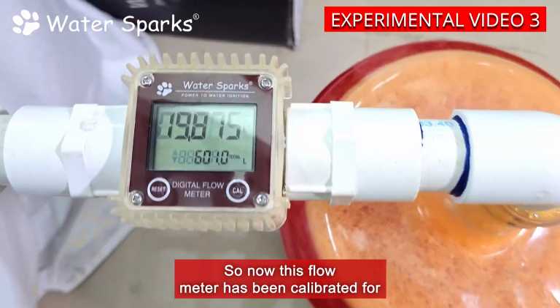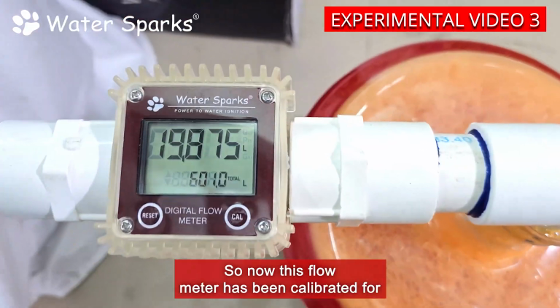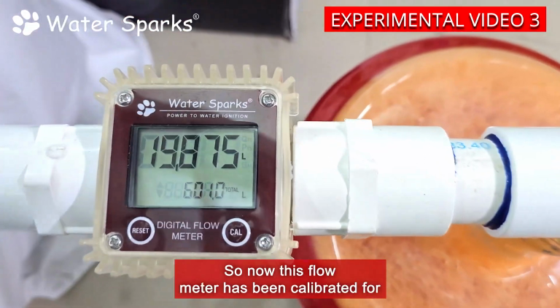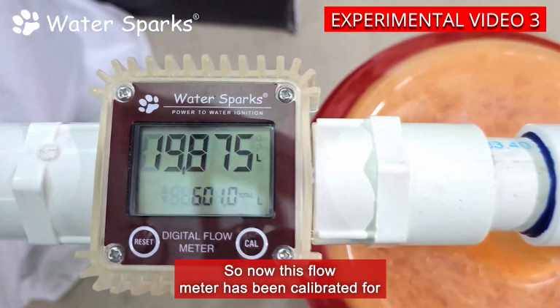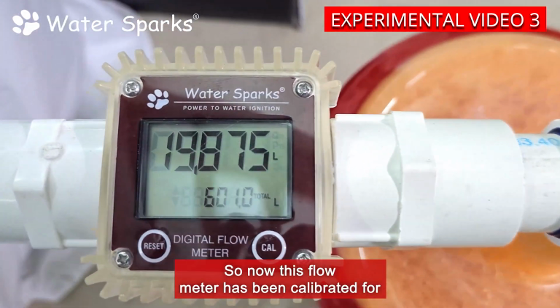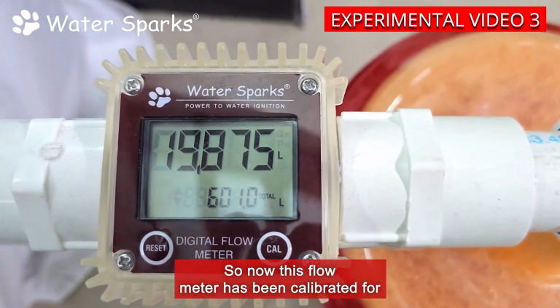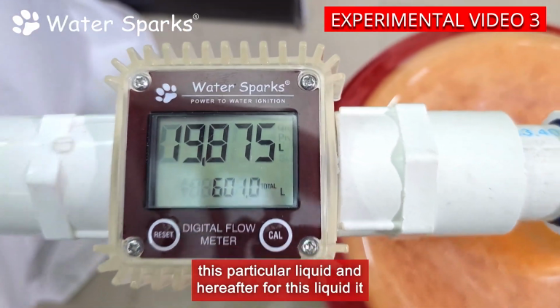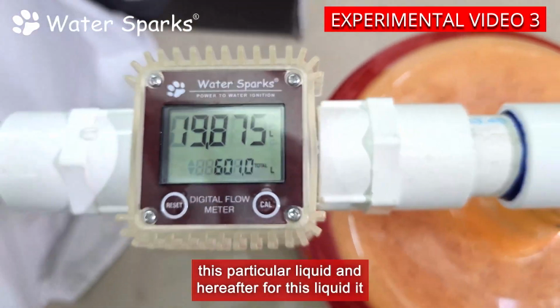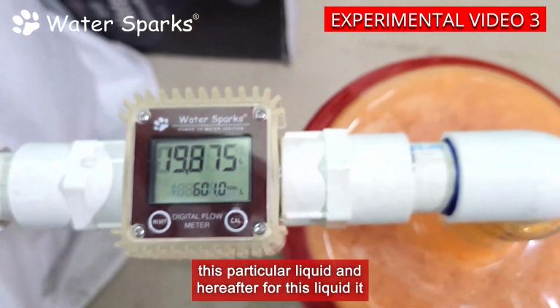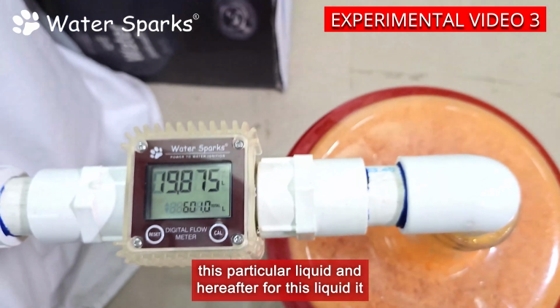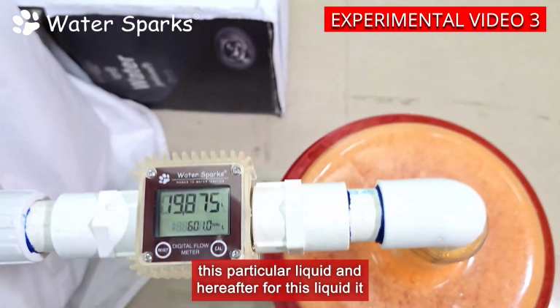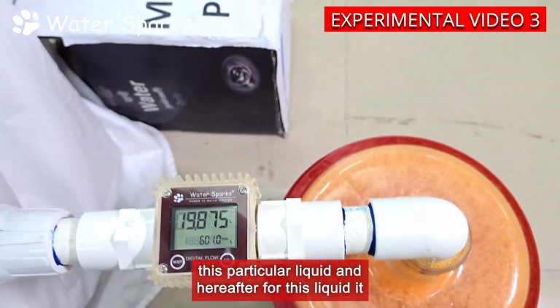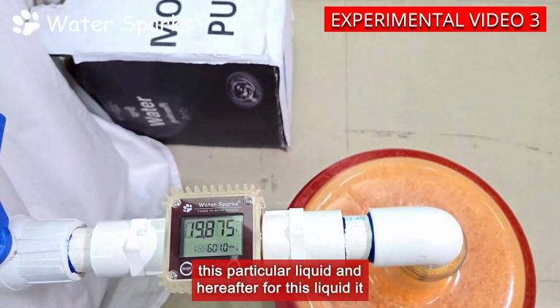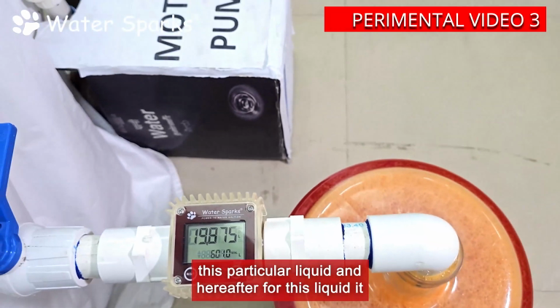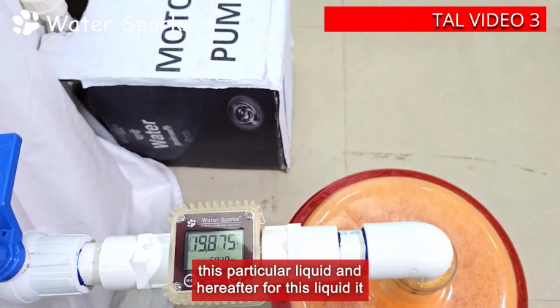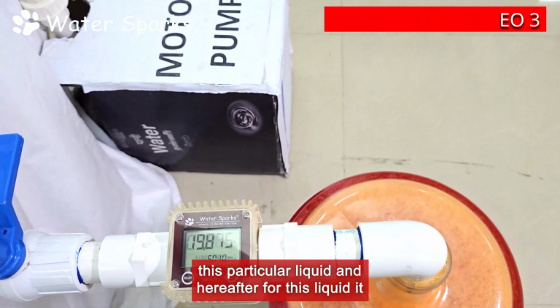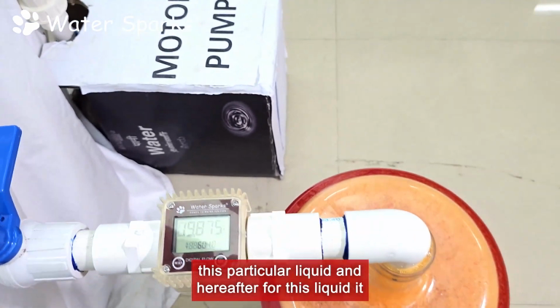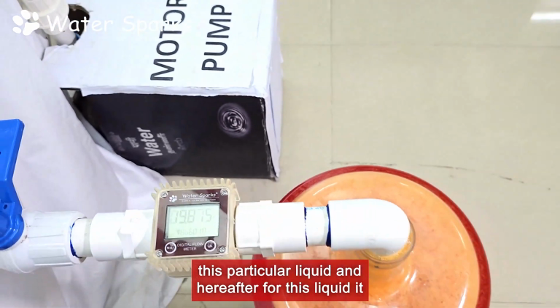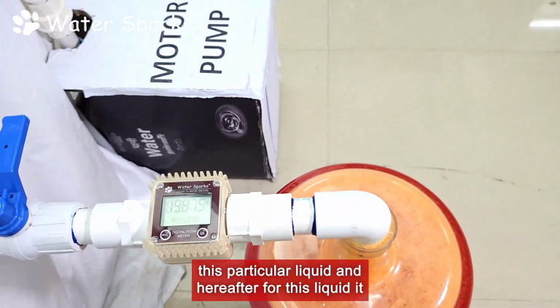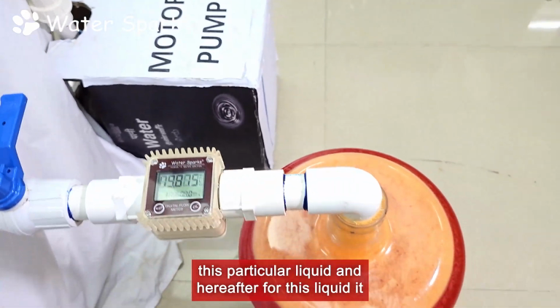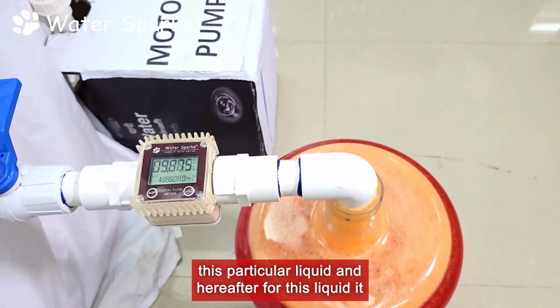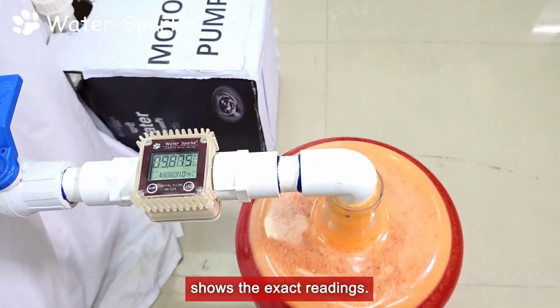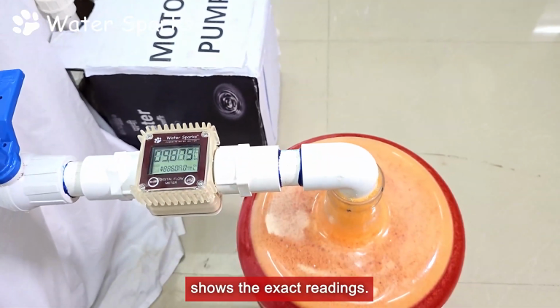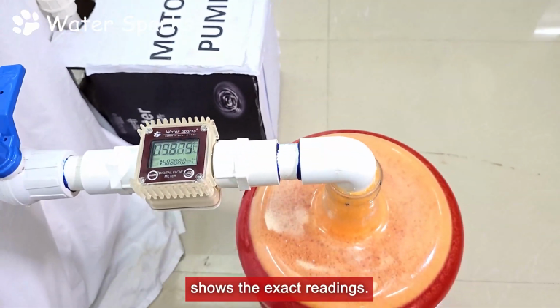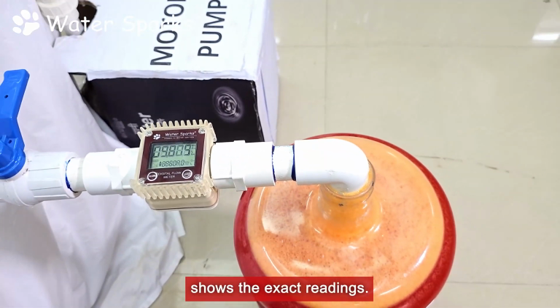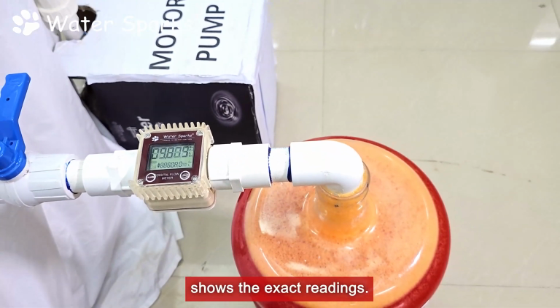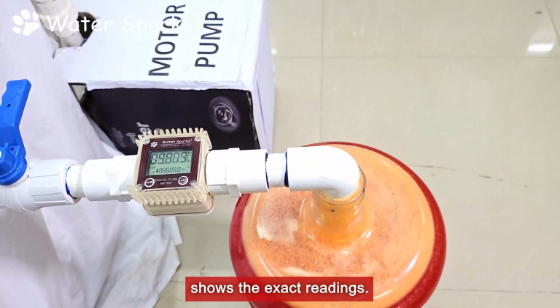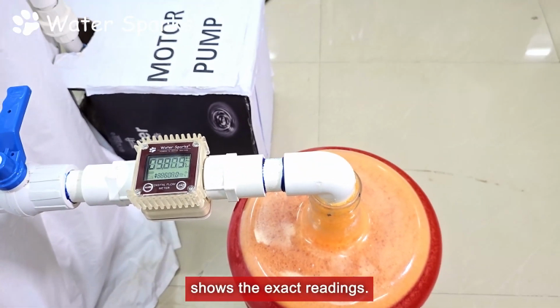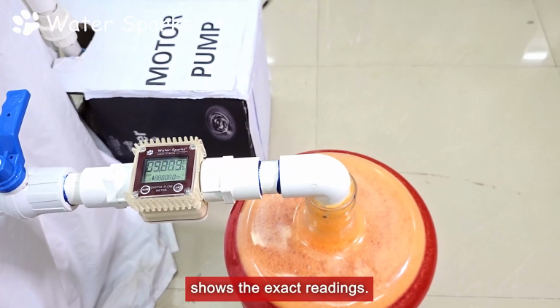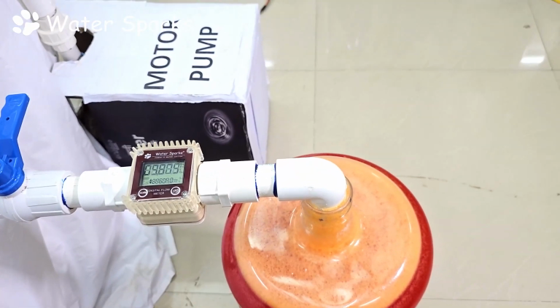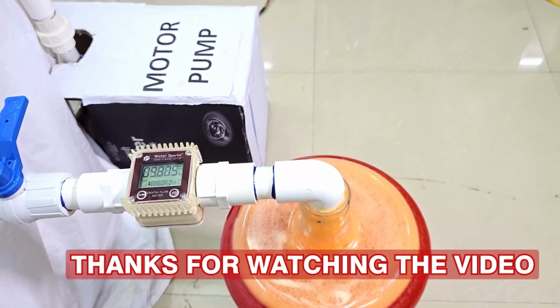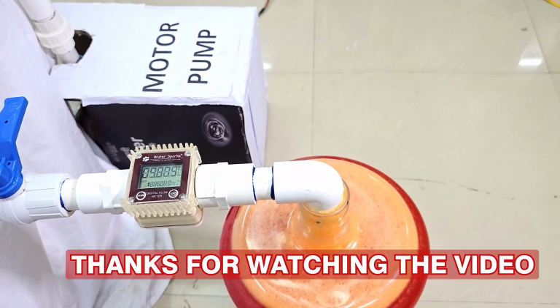So now this flow meter has been calibrated for this particular liquid, and hereafter for this liquid it will show the exact readings.